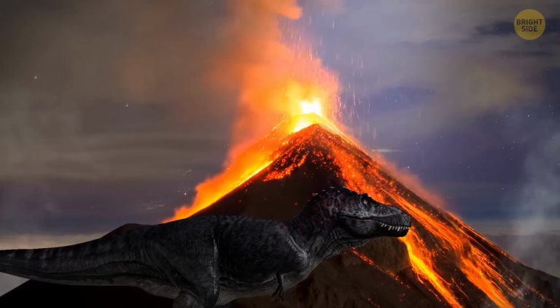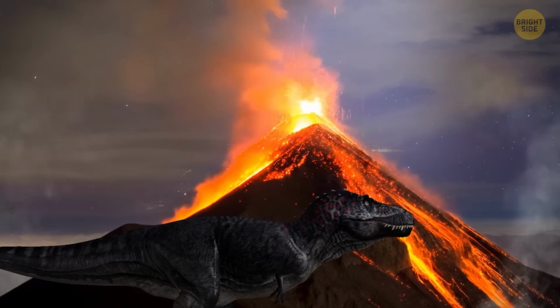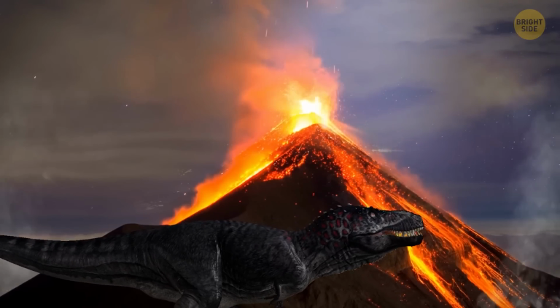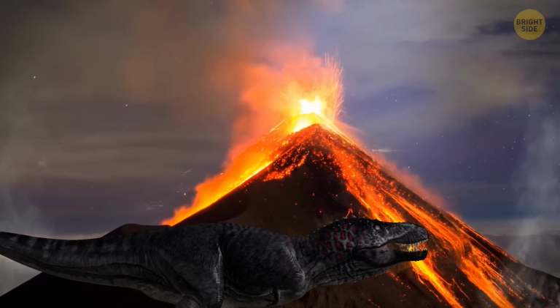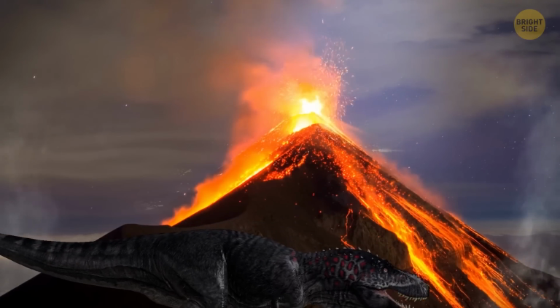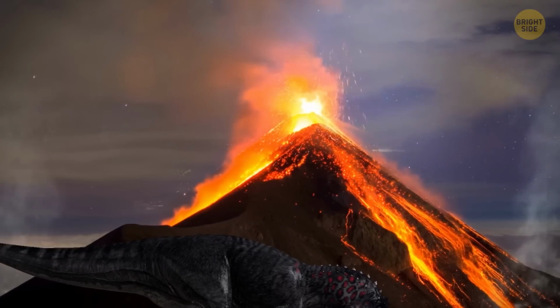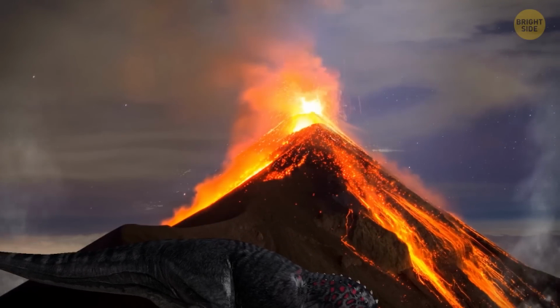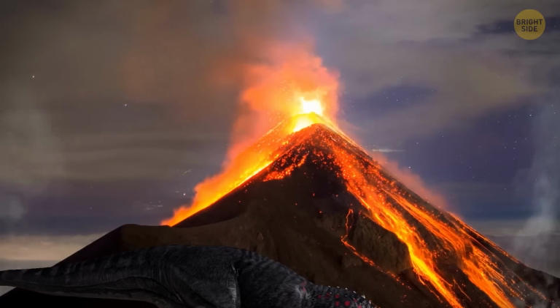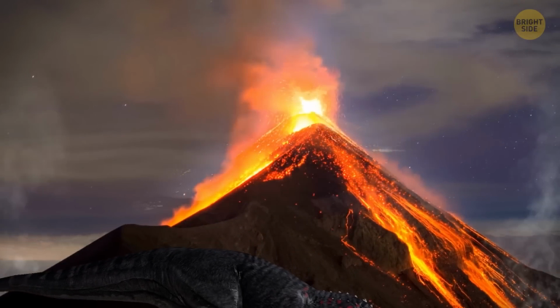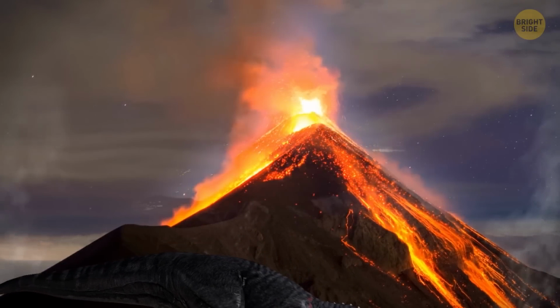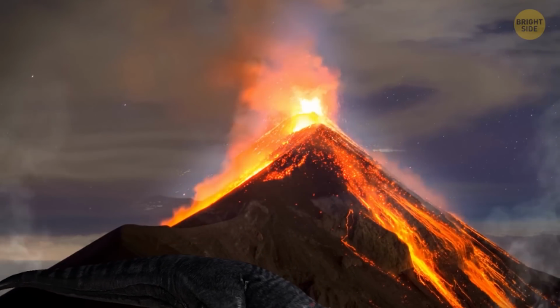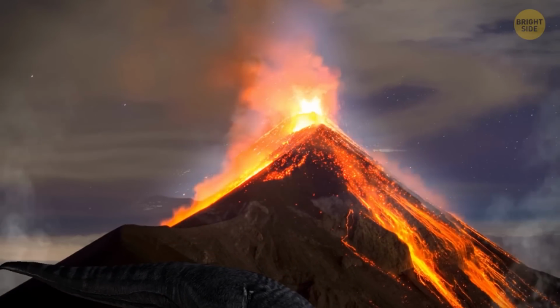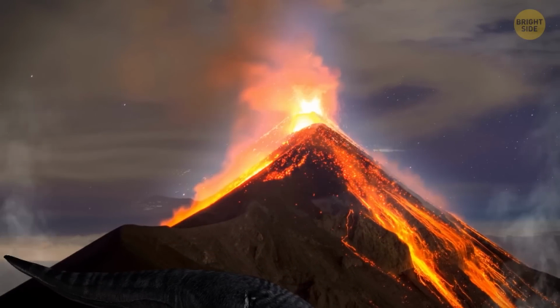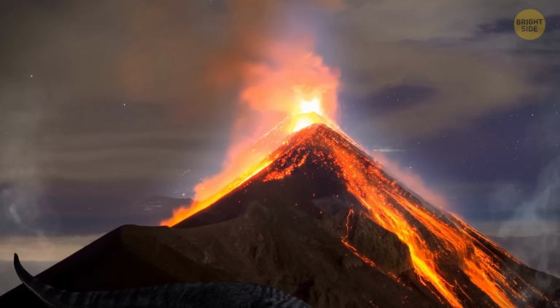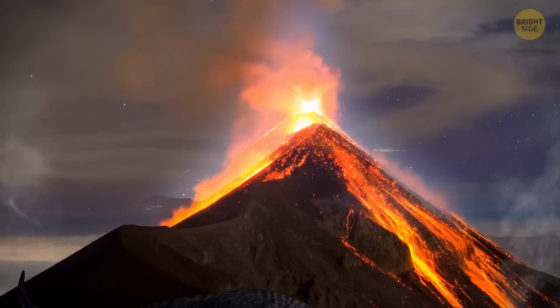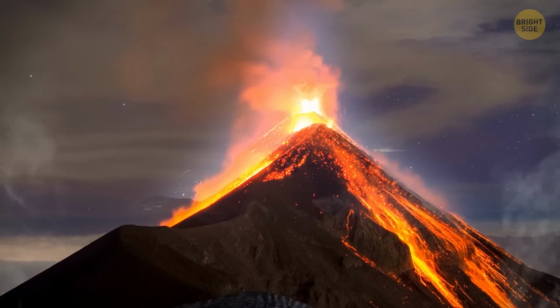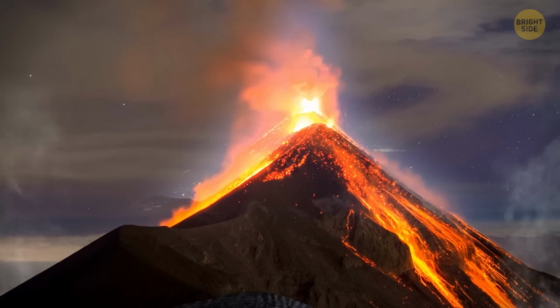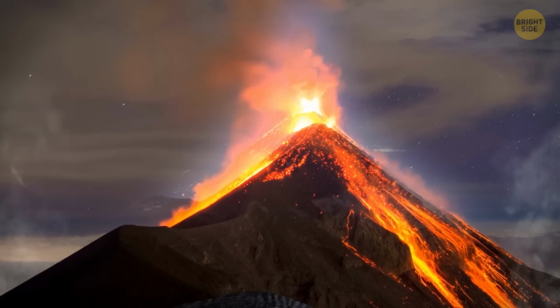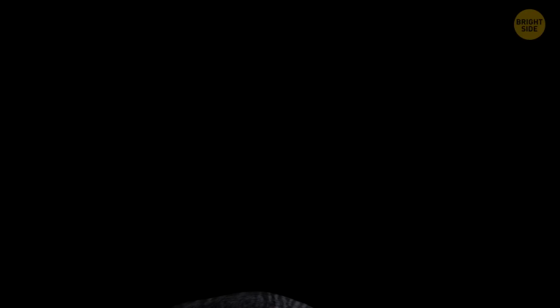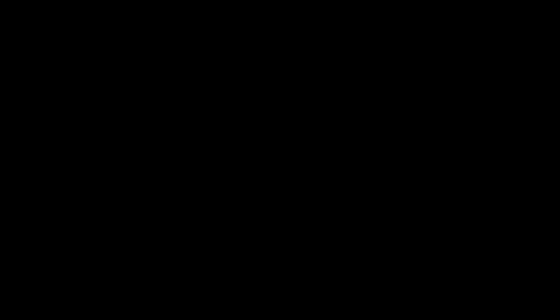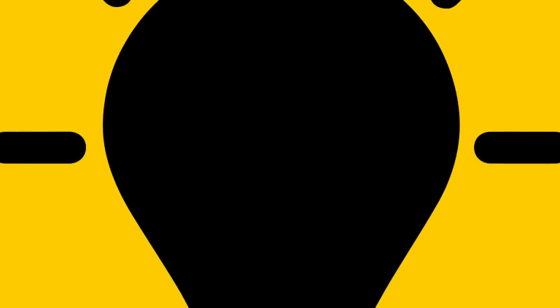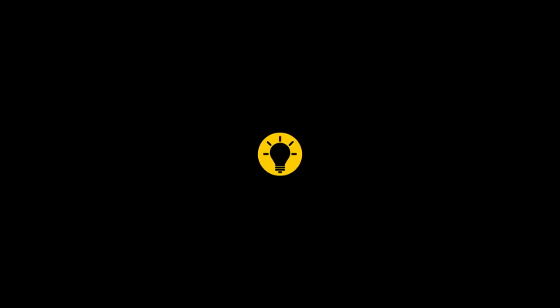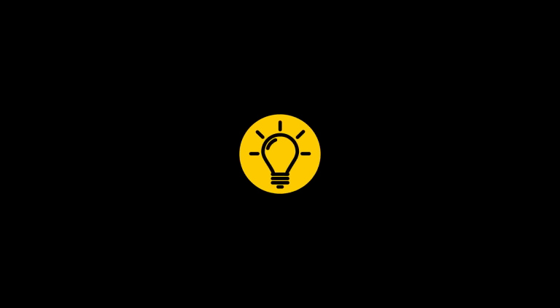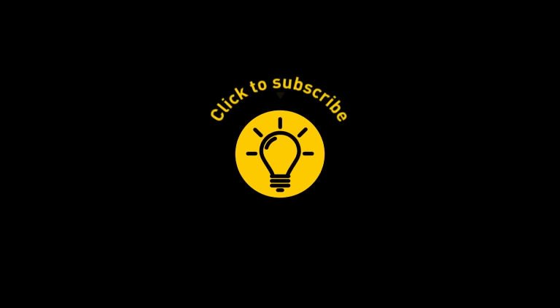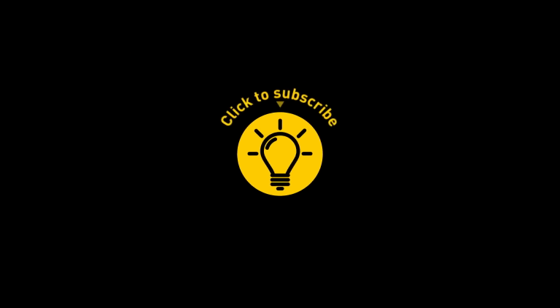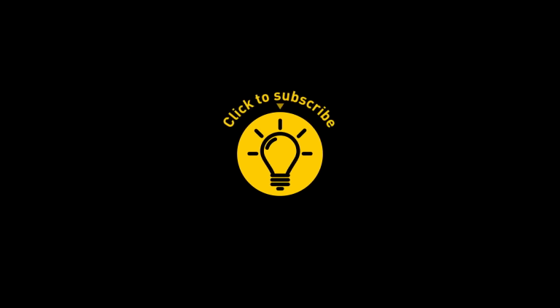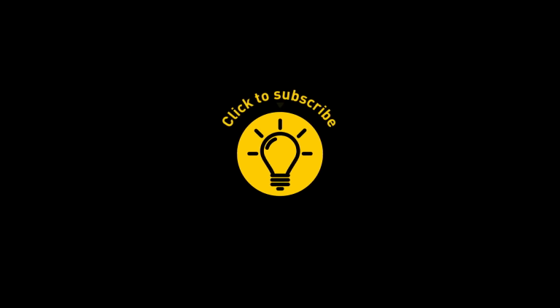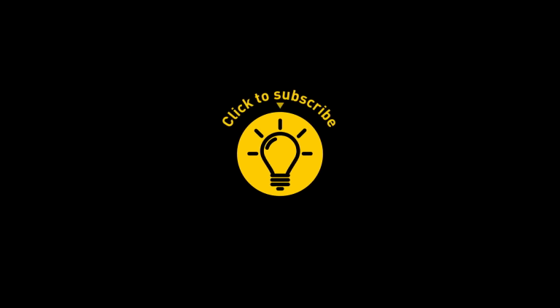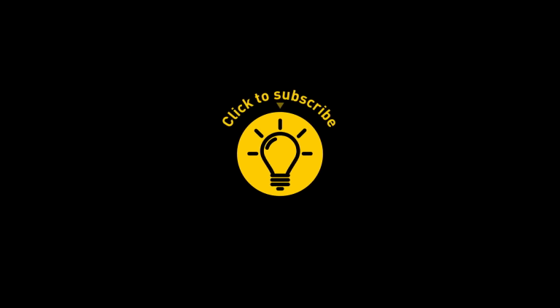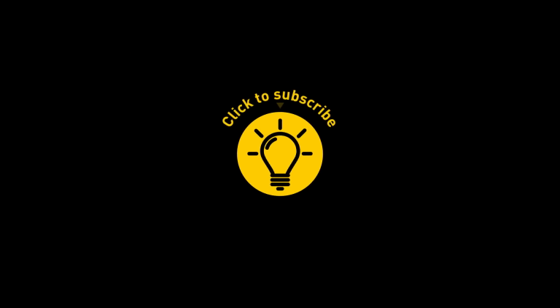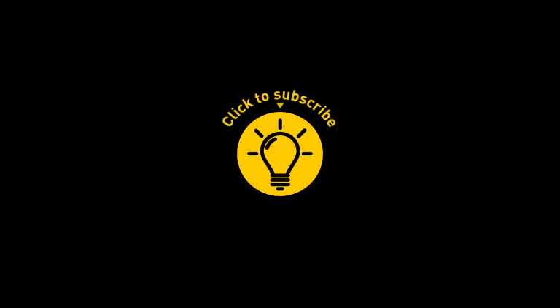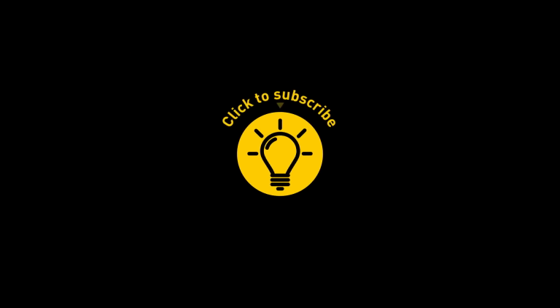Life during and after the dinosaurs — that's it for today. If you satisfied your curiosity, give the video a like and share it with your friends.